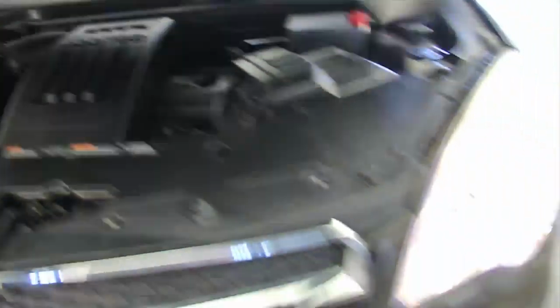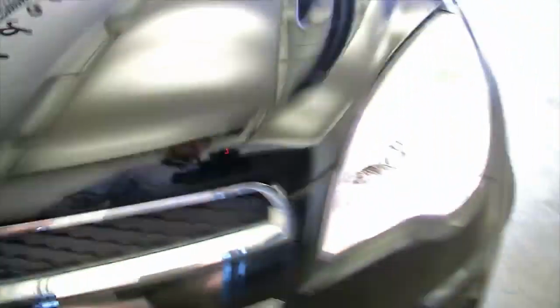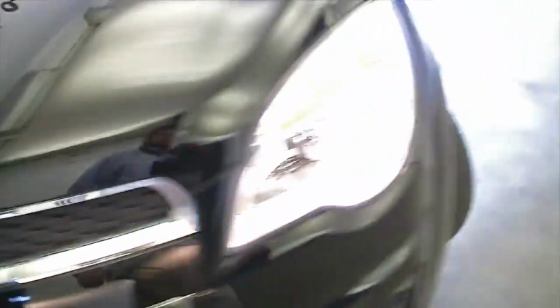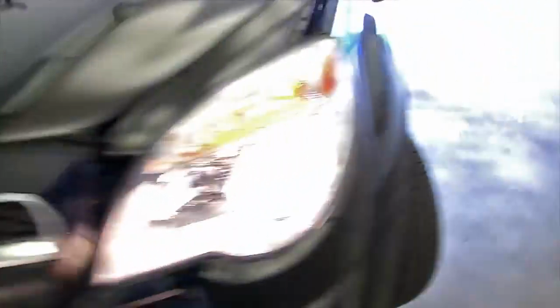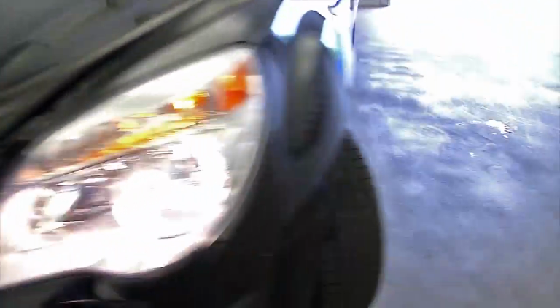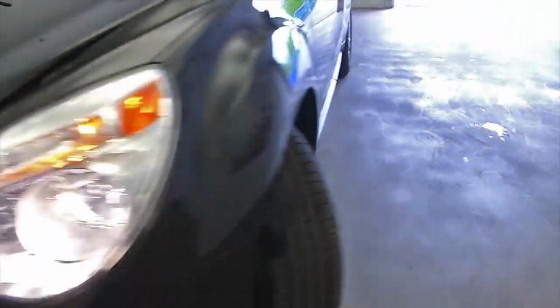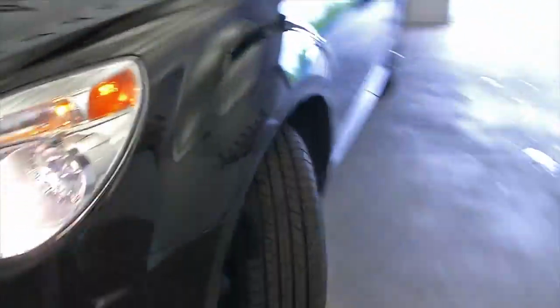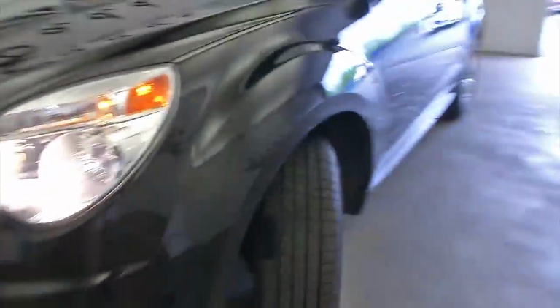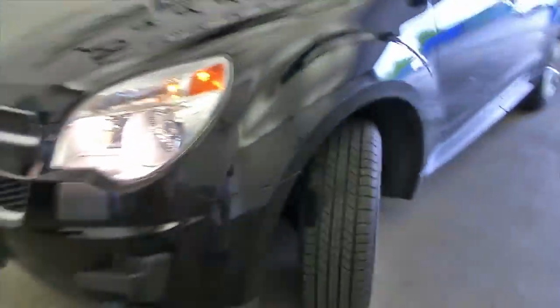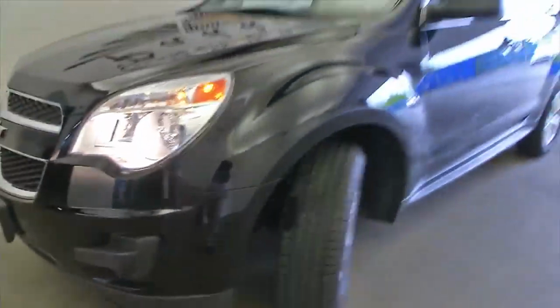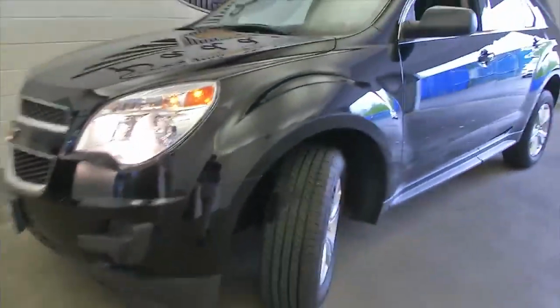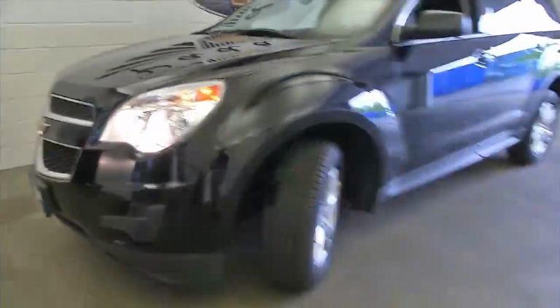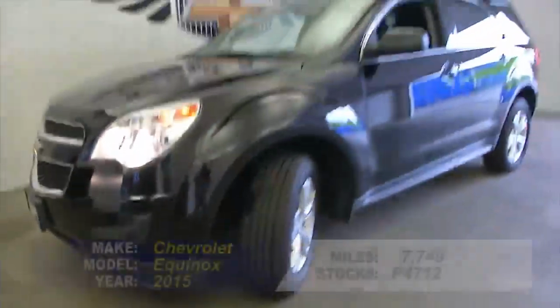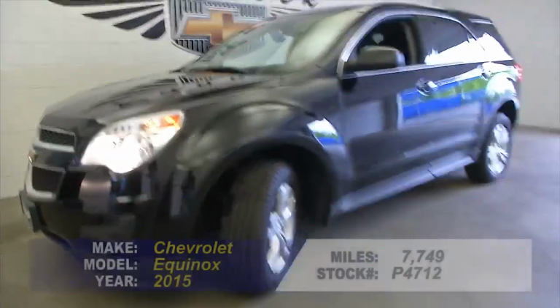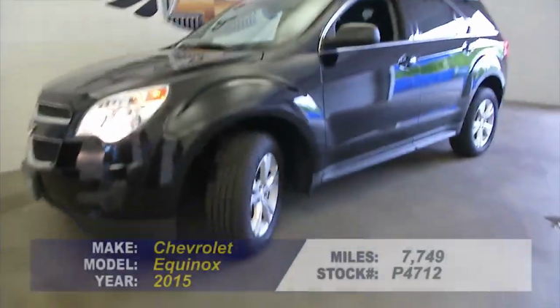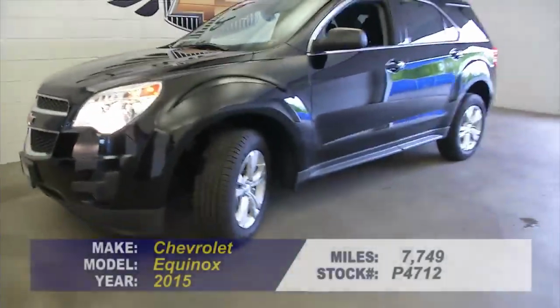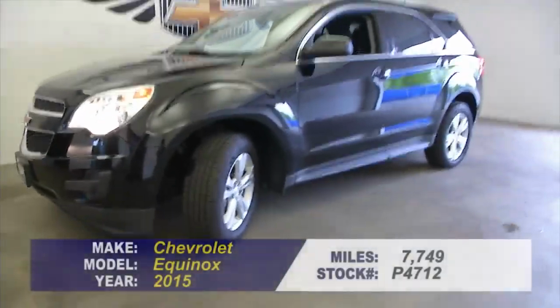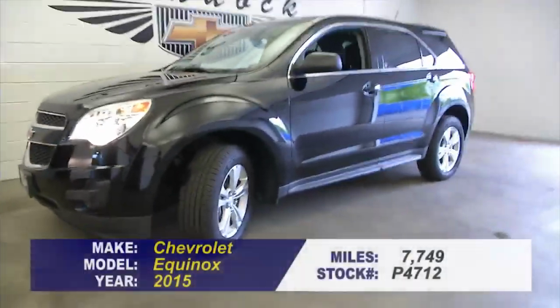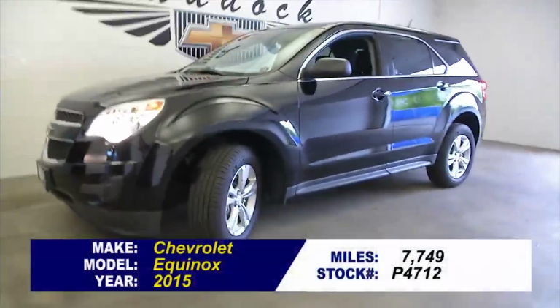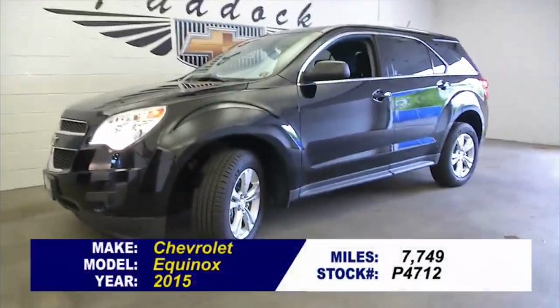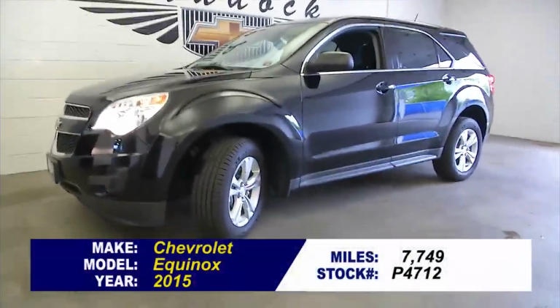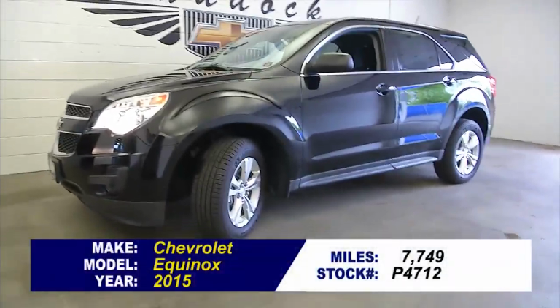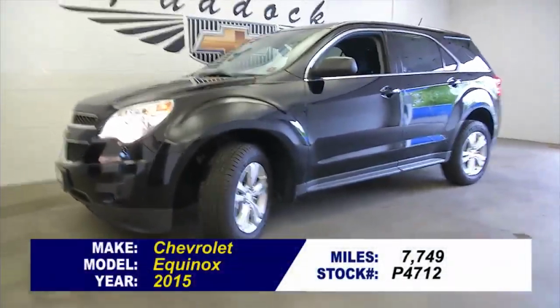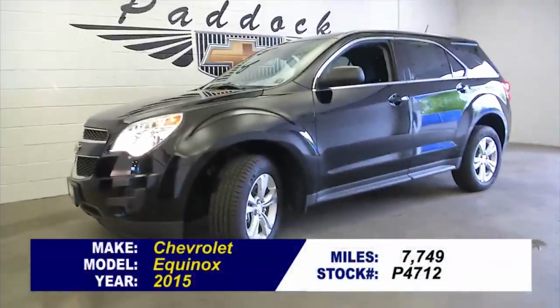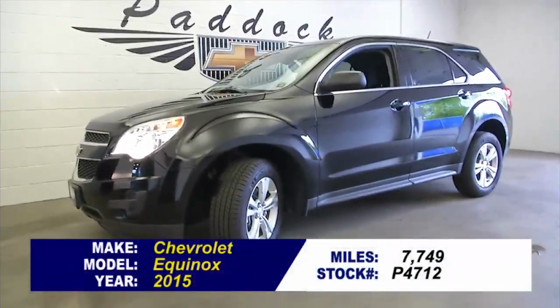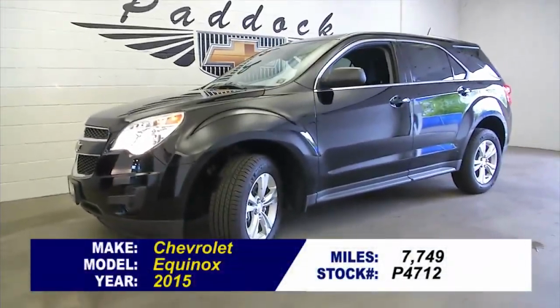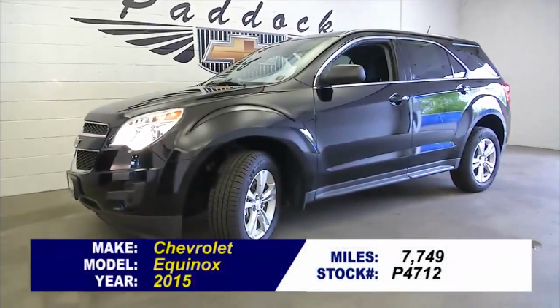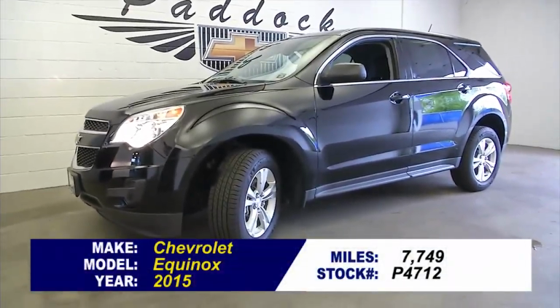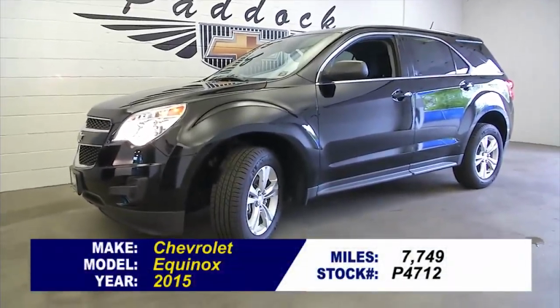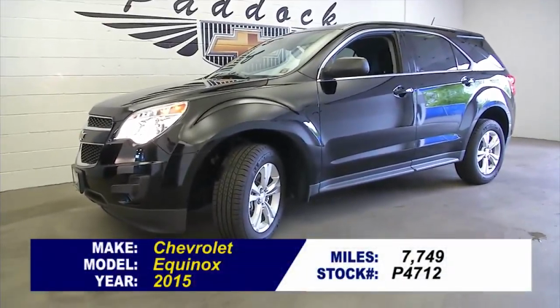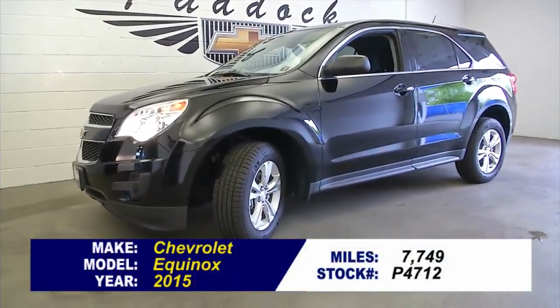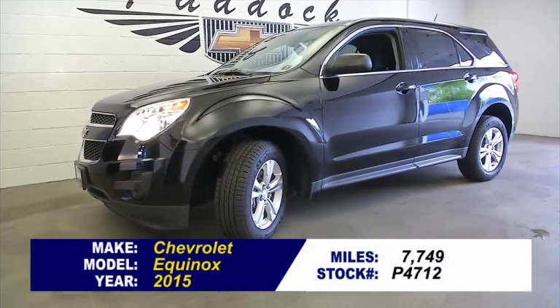To find out more about this Equinox, your best bet is to give us a call at 876-0945.